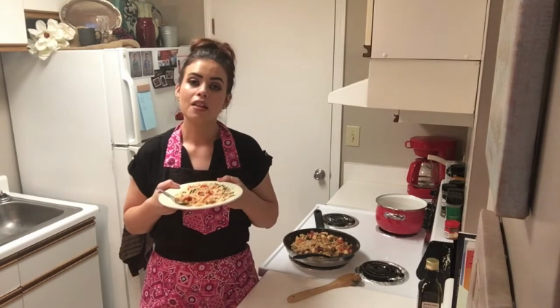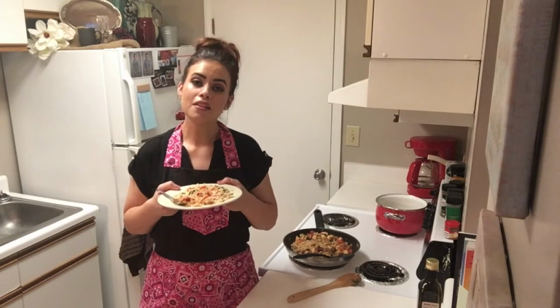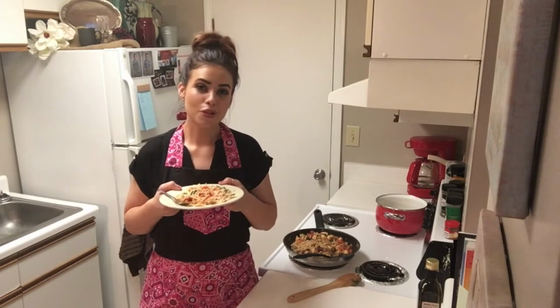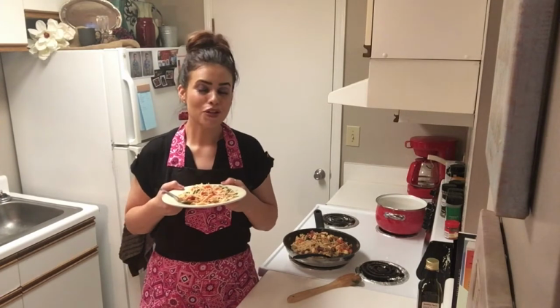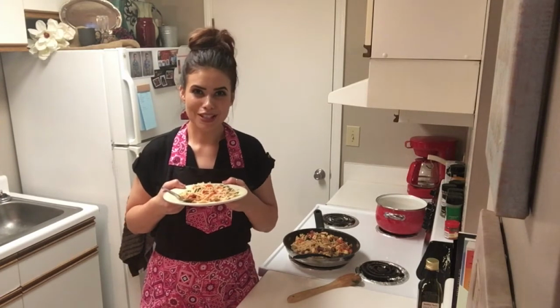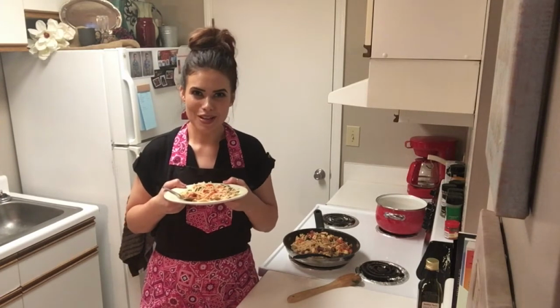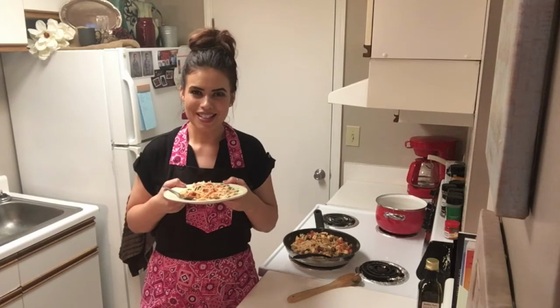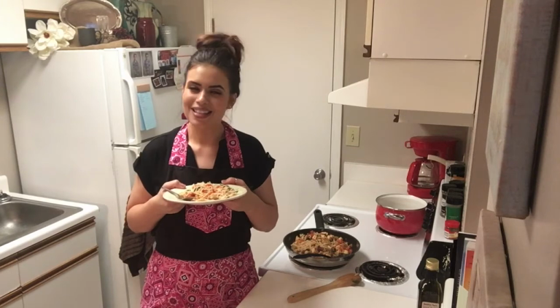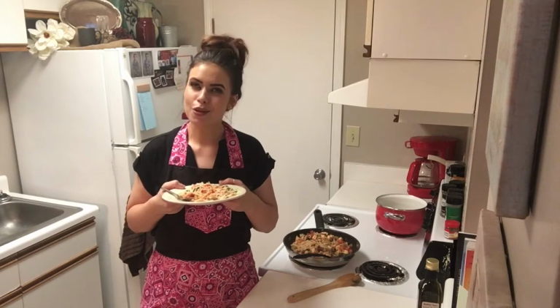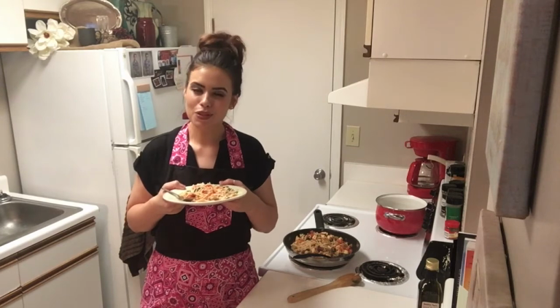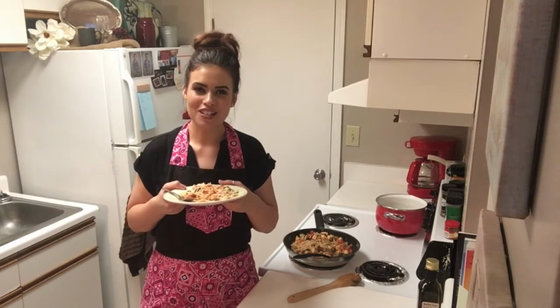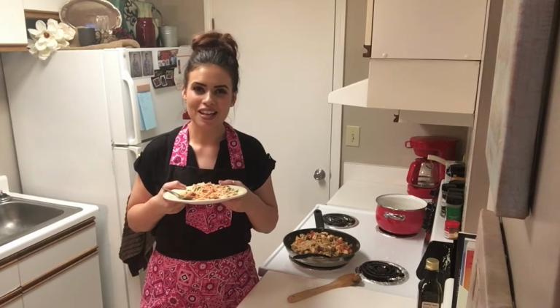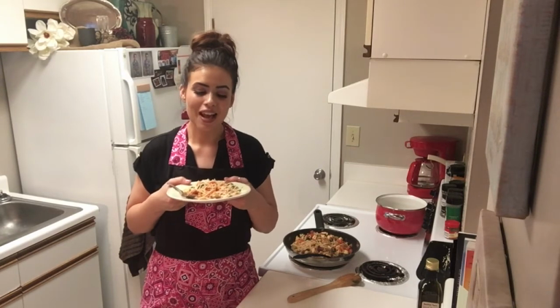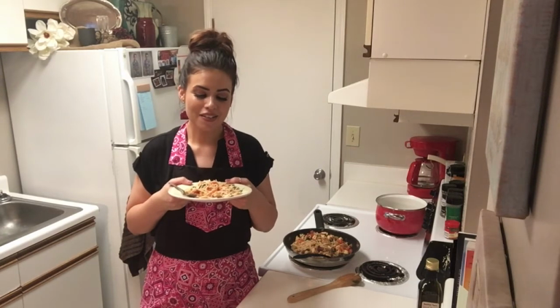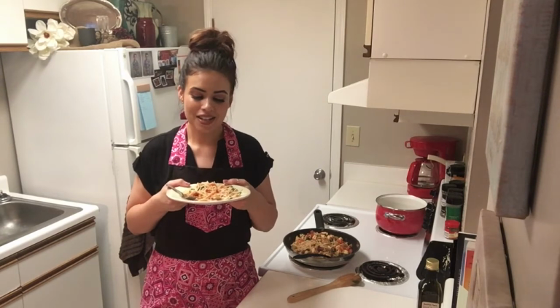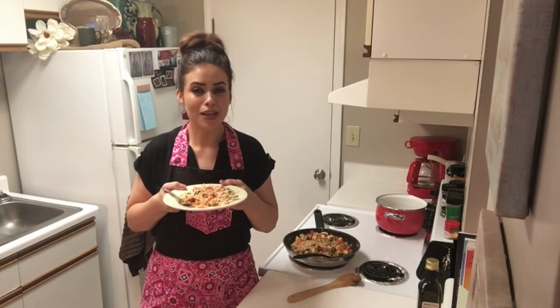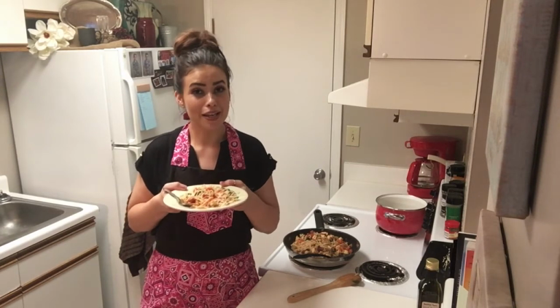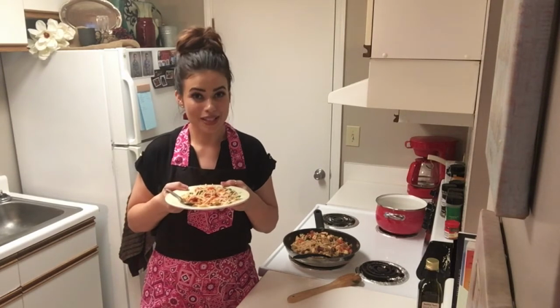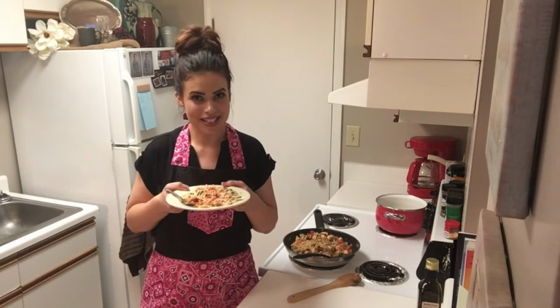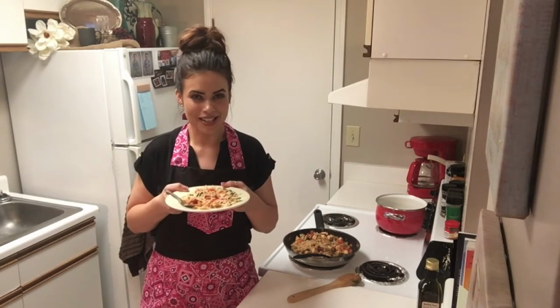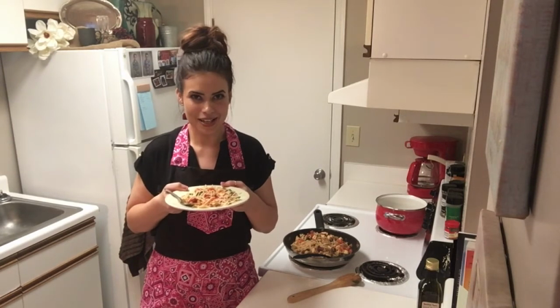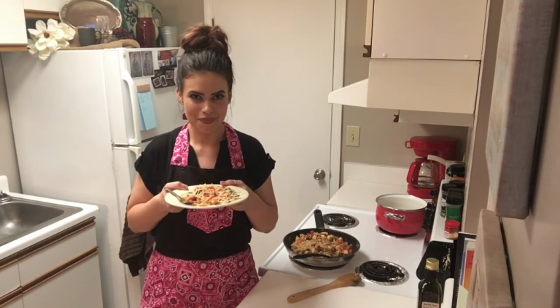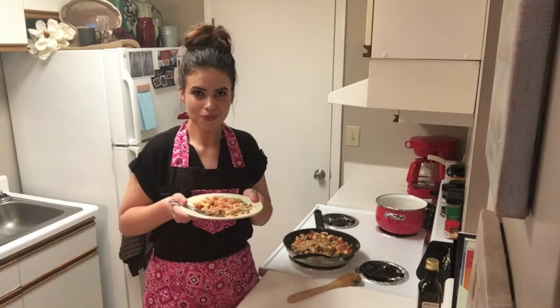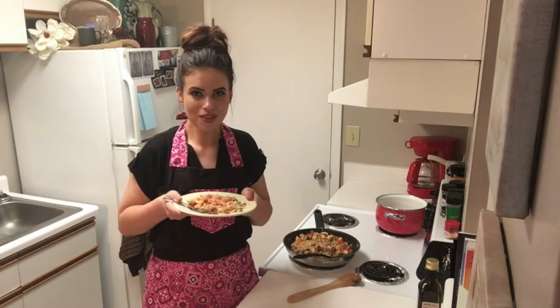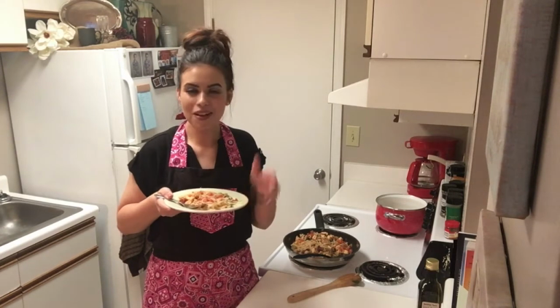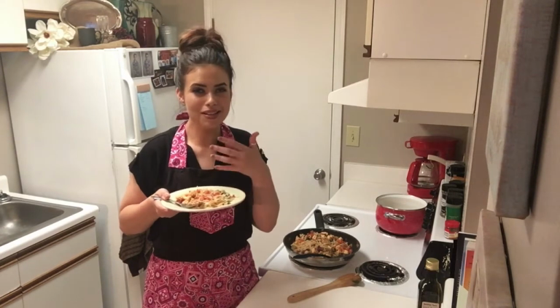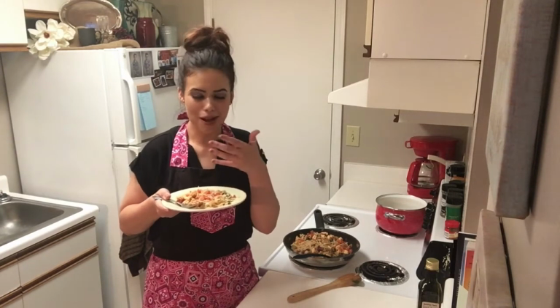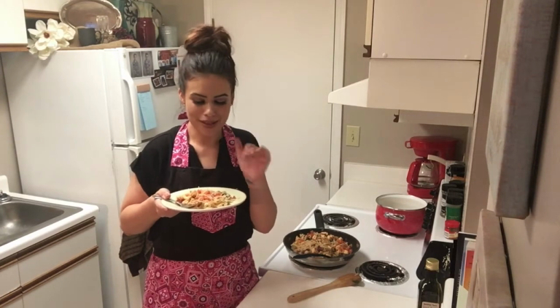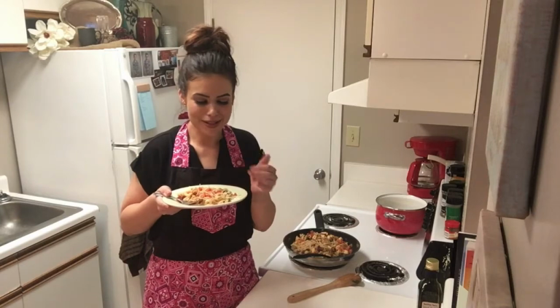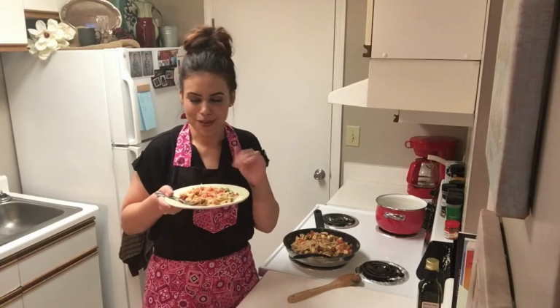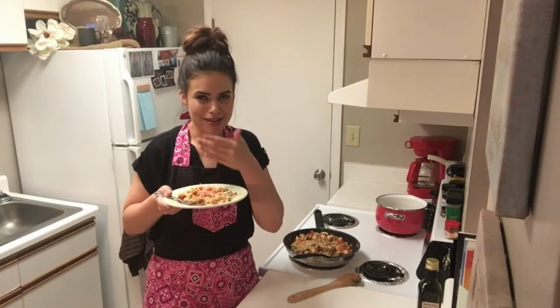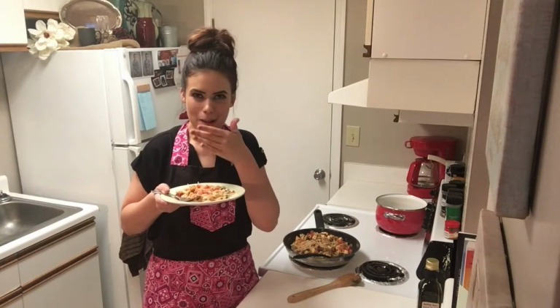Thank you all so much for stopping in today, it's so much appreciated. Have a great time and I can't wait to see you next time. I can't stop — I can't stop eating it.